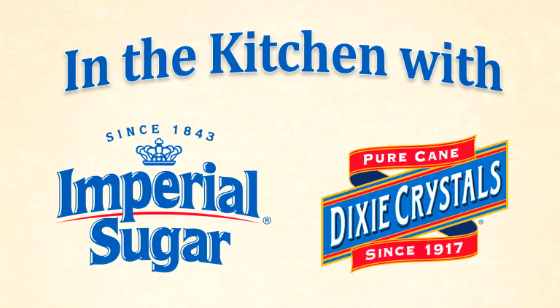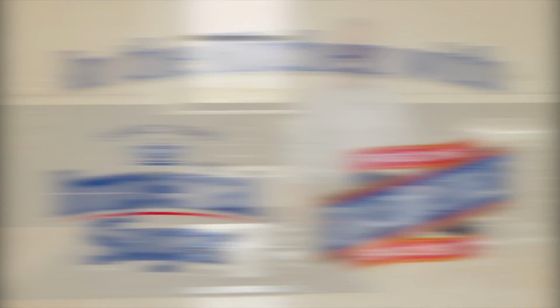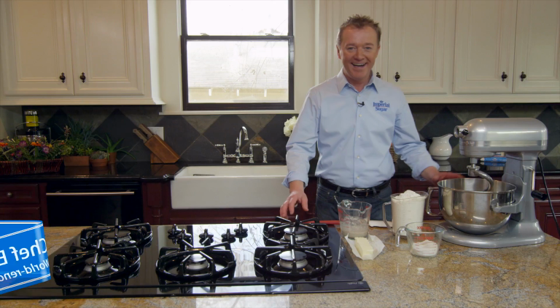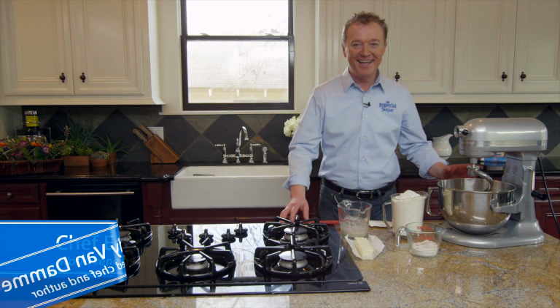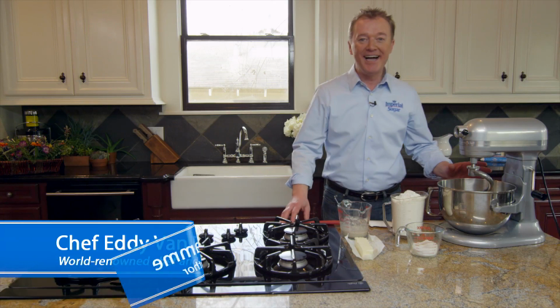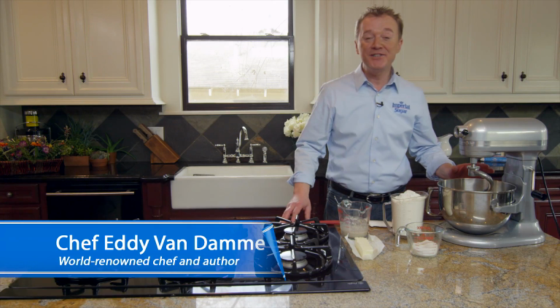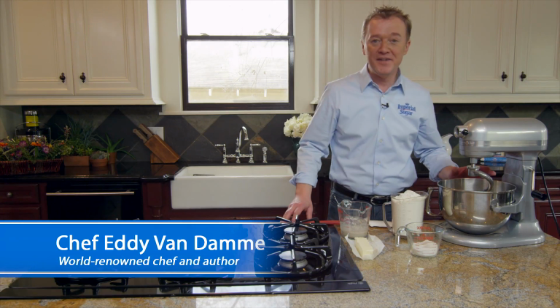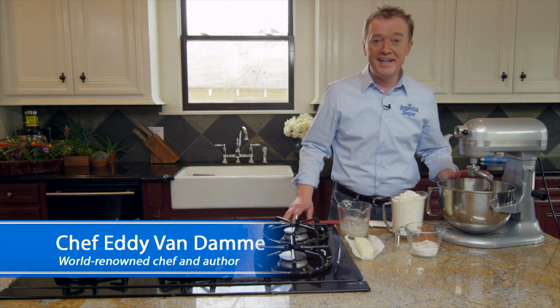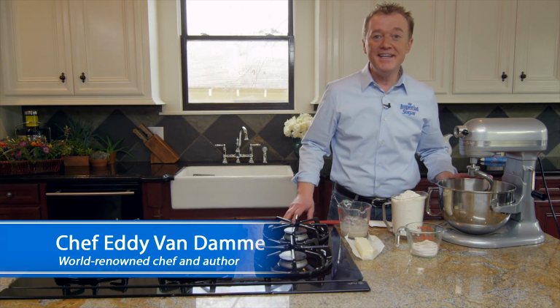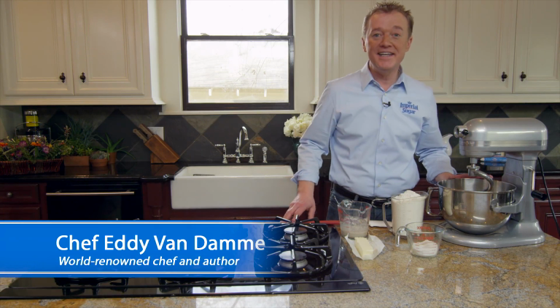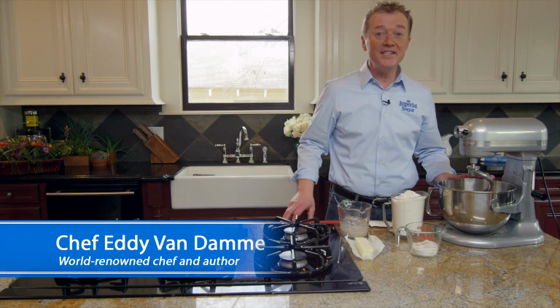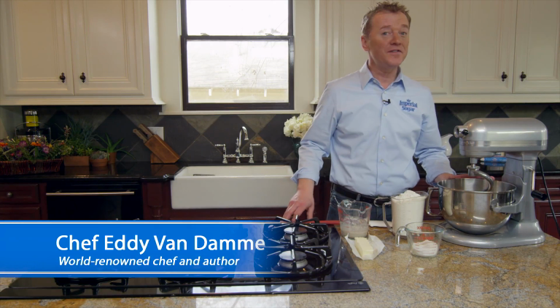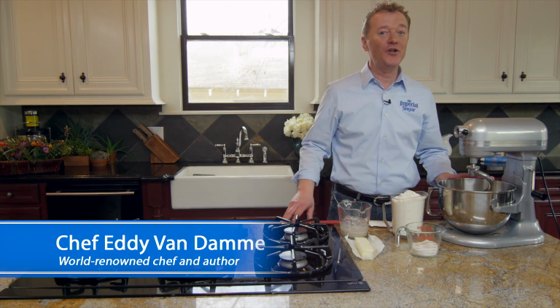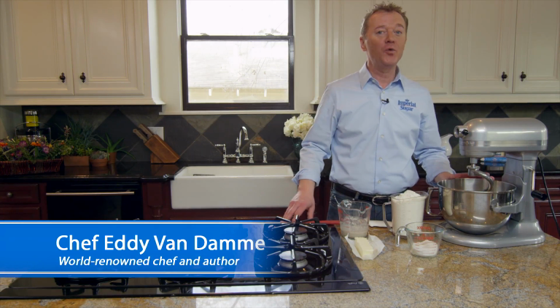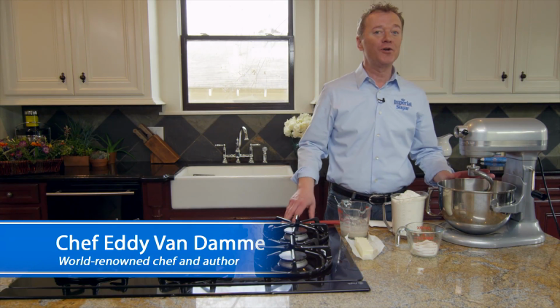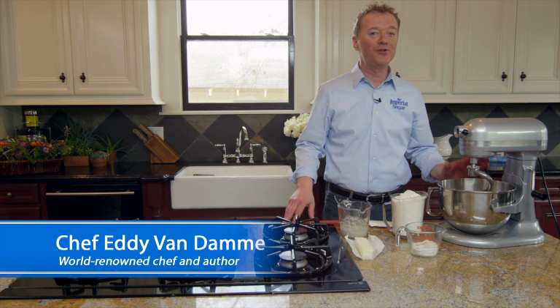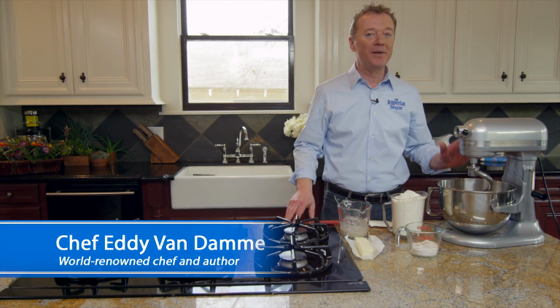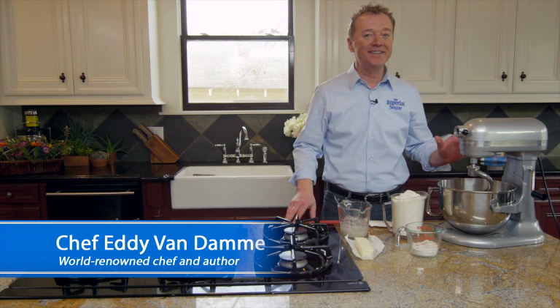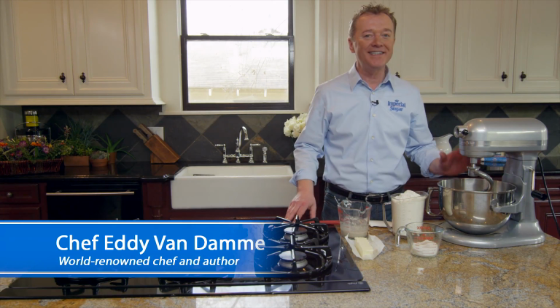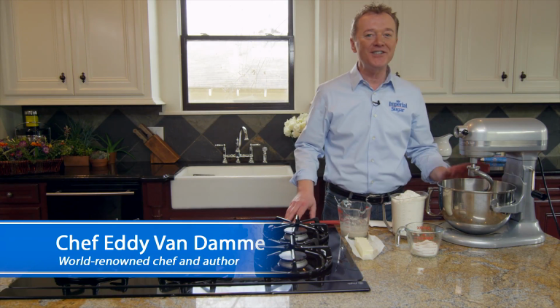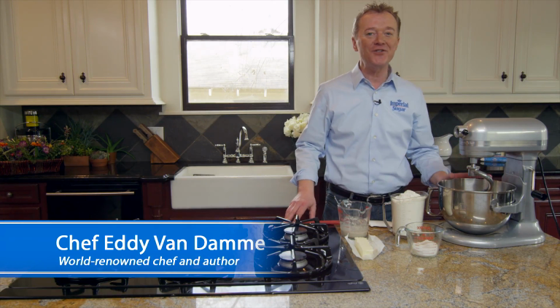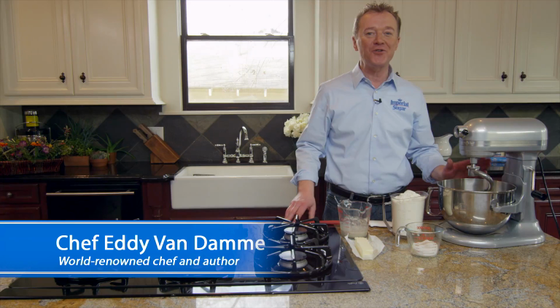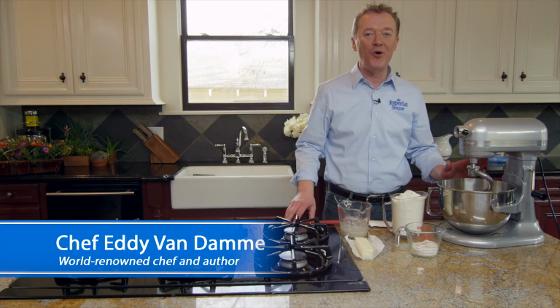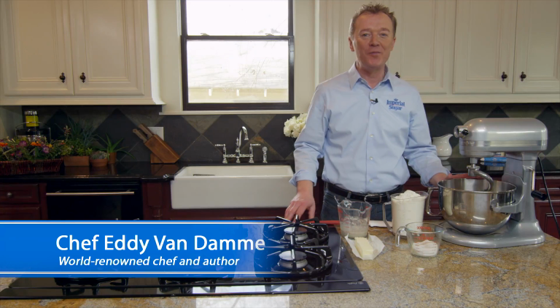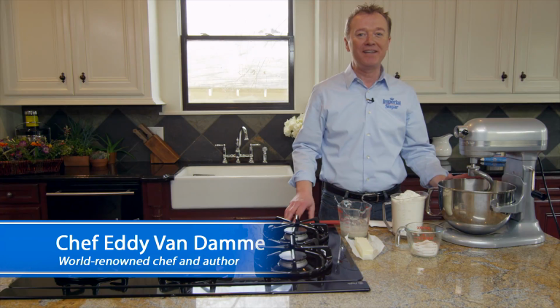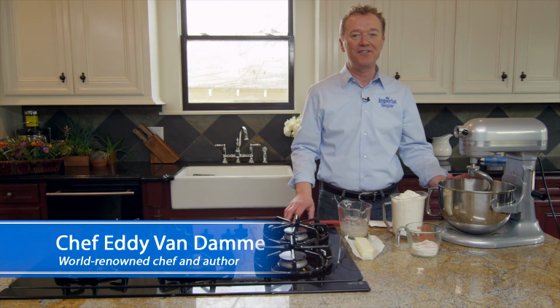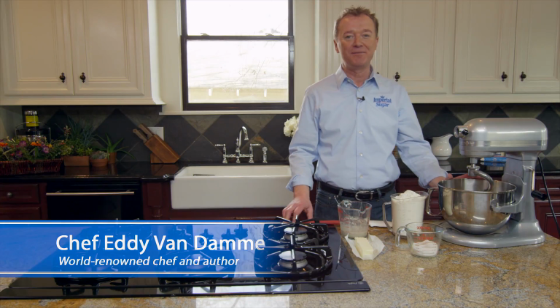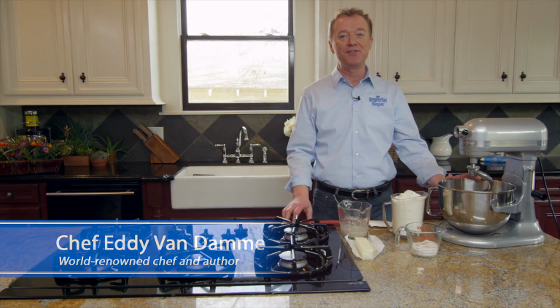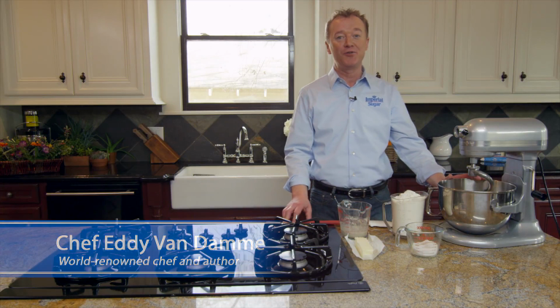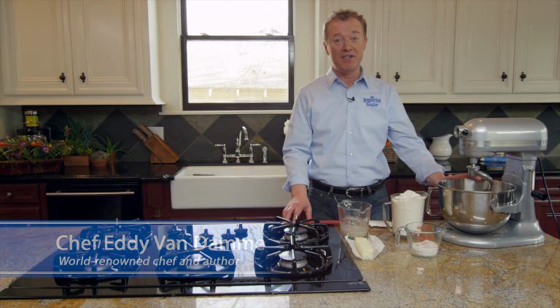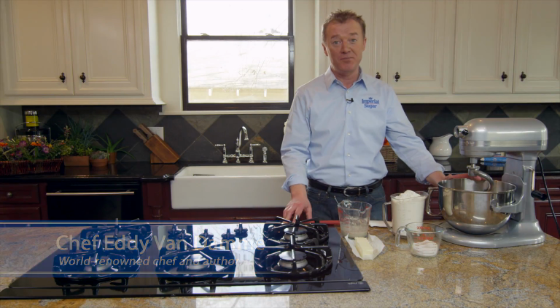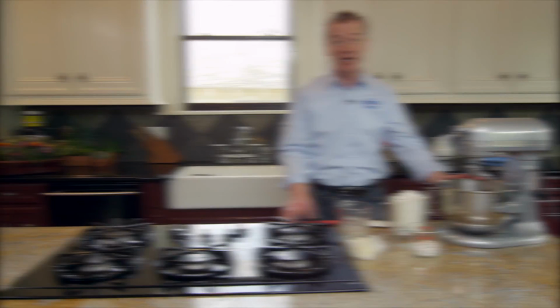Hi, I'm Chef Eddie and in this video we're going to make delicious homemade cinnamon raisin bread.